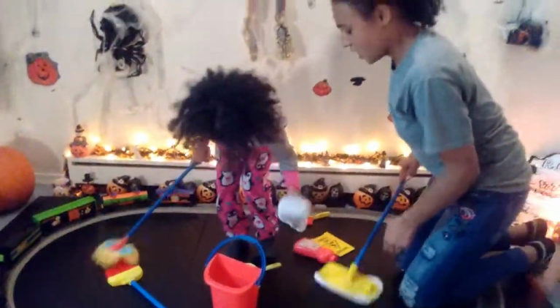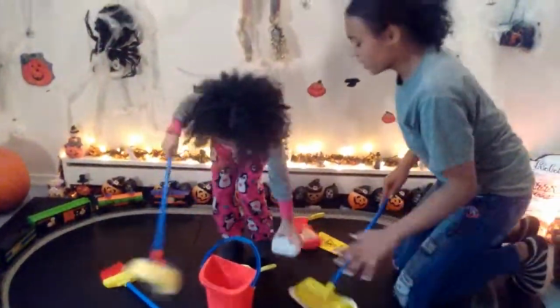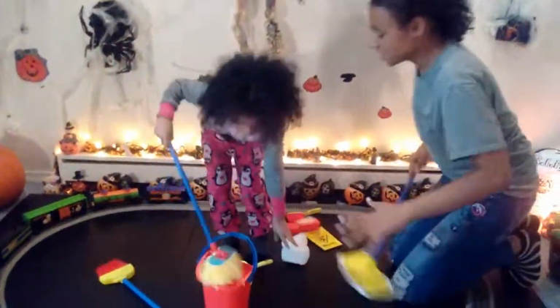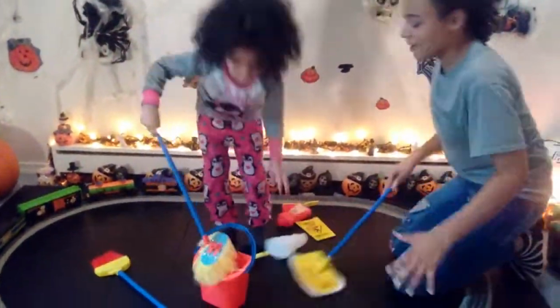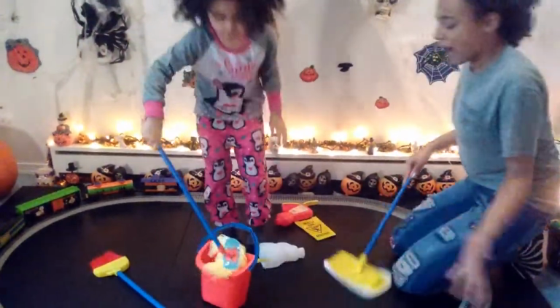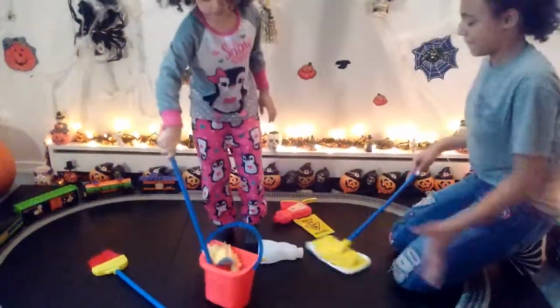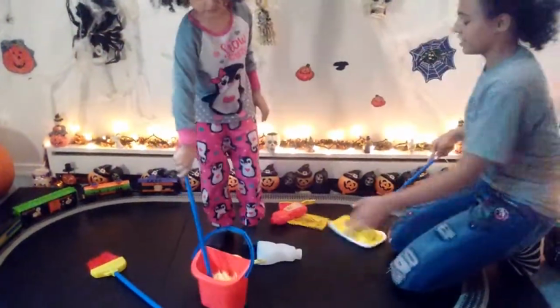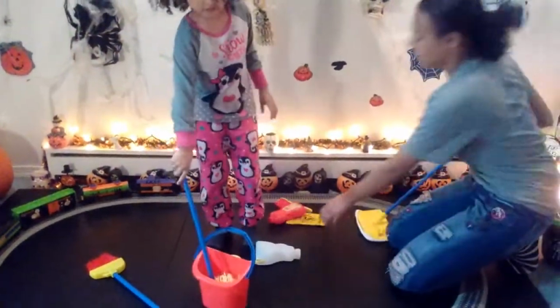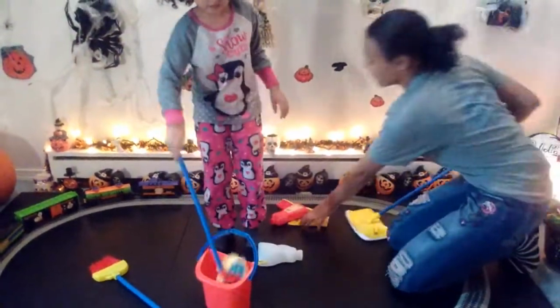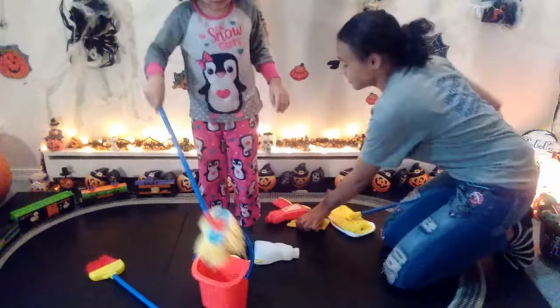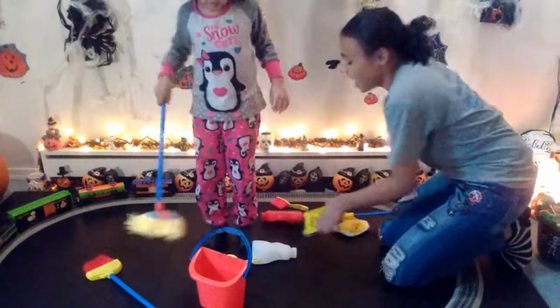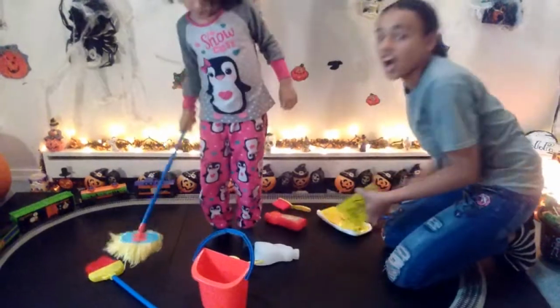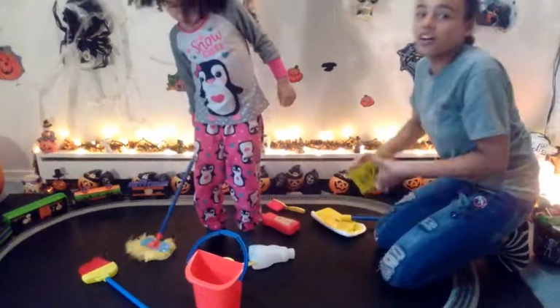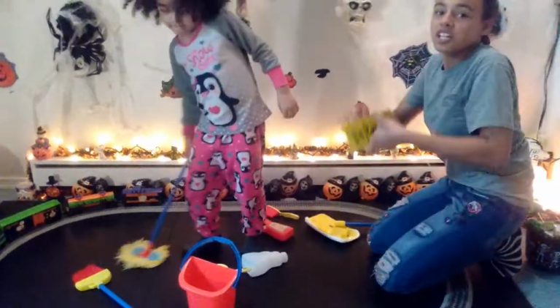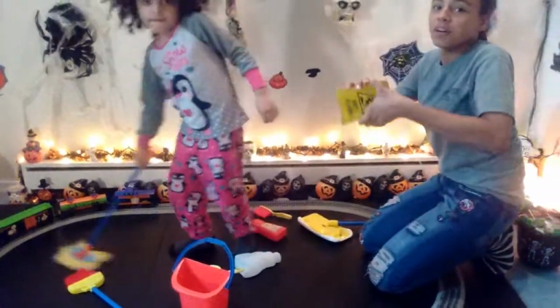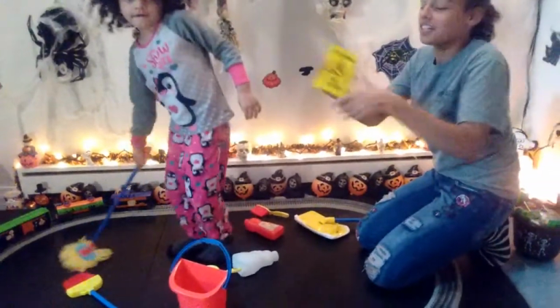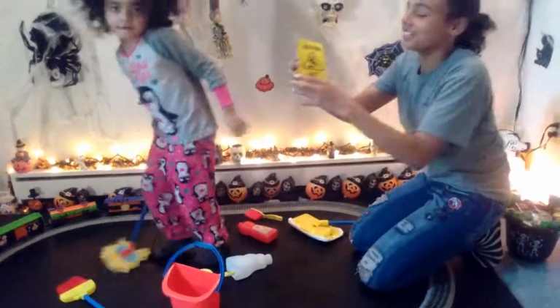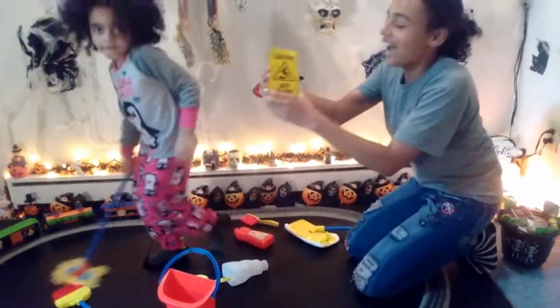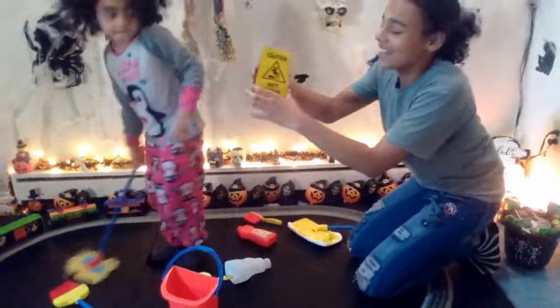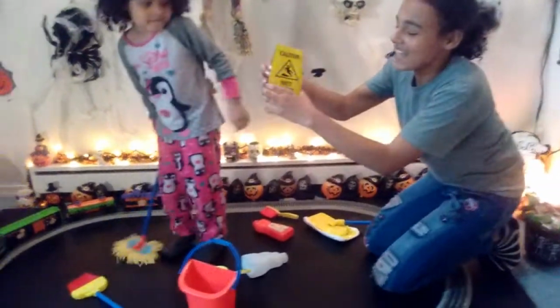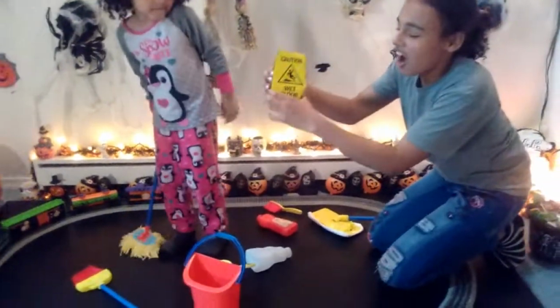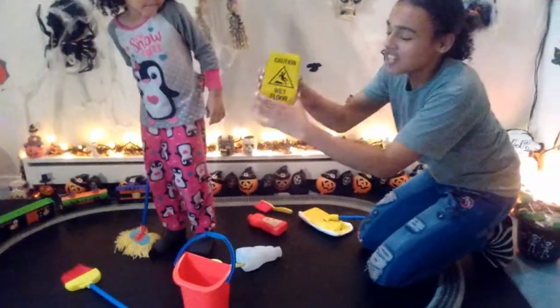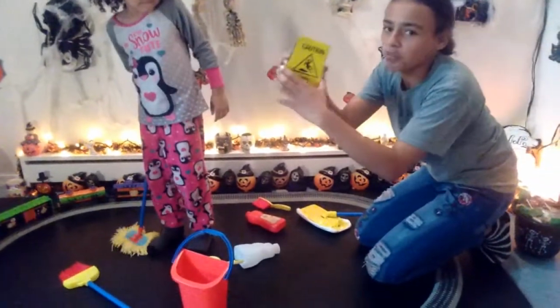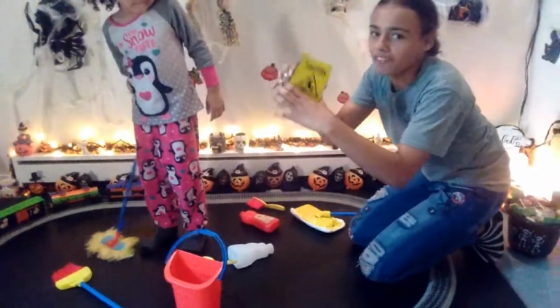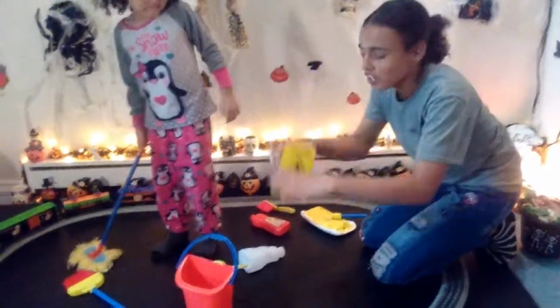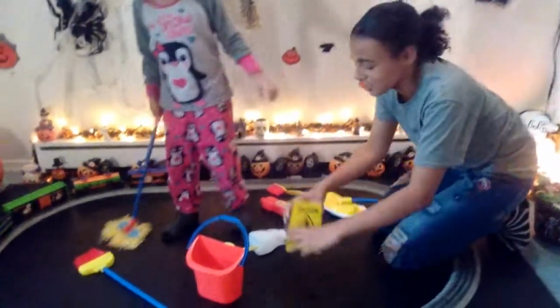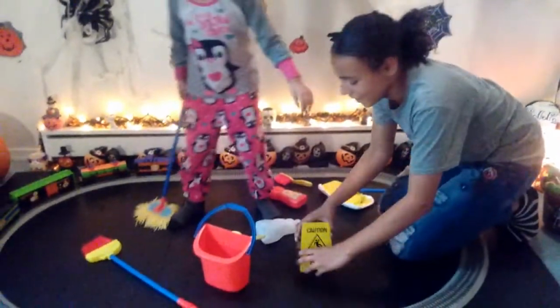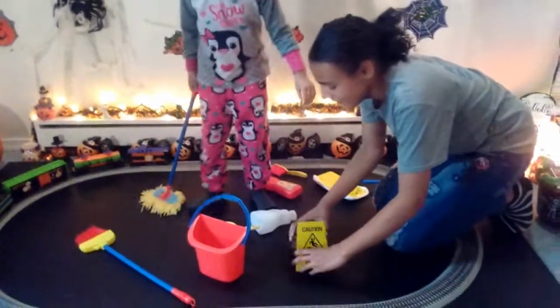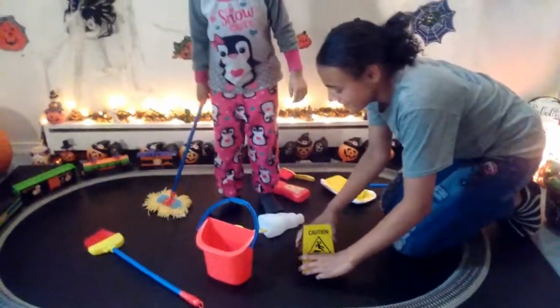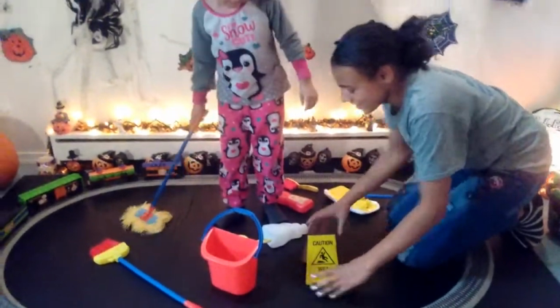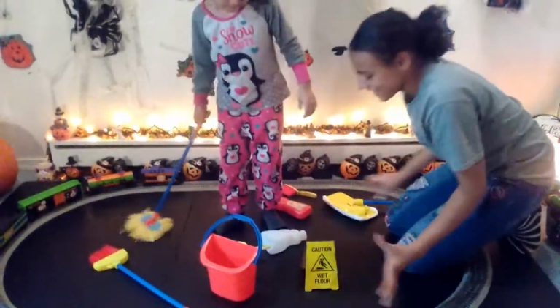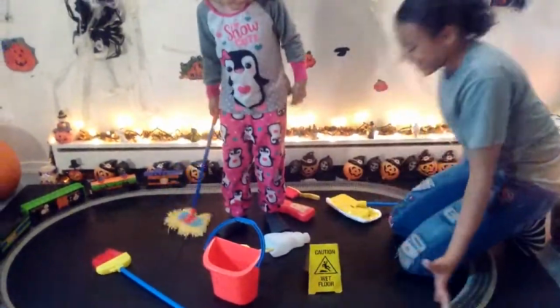And when you're done mopping so people can know, you put your sign that says Caution Wet Floor so nobody can slip!